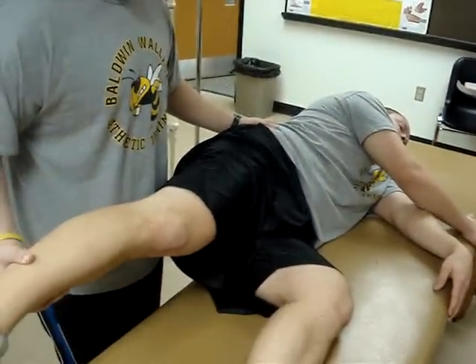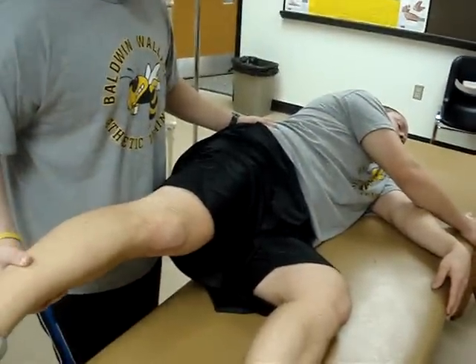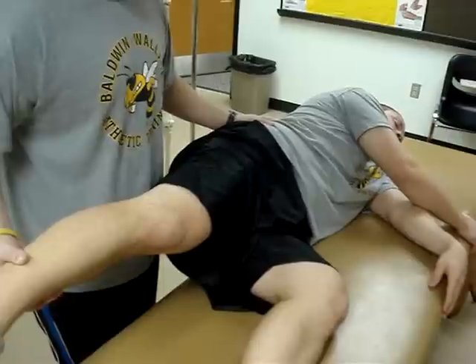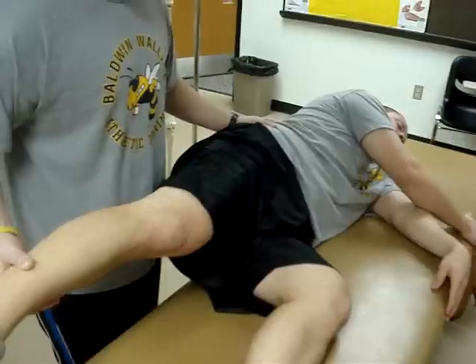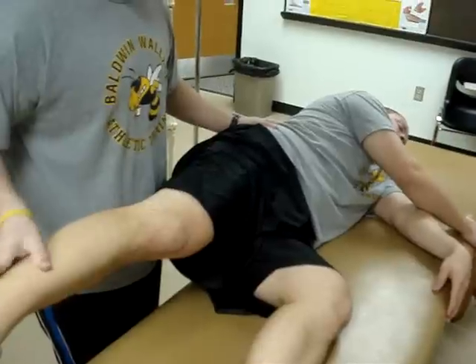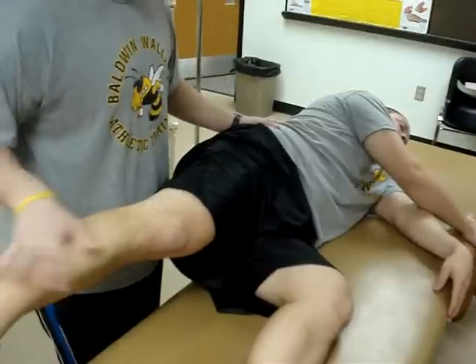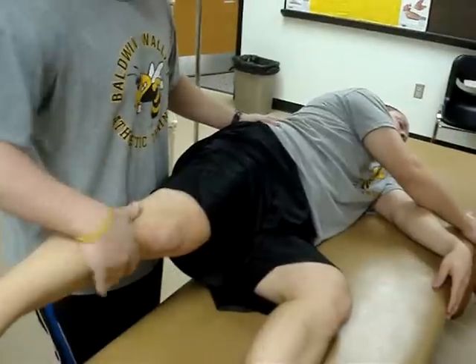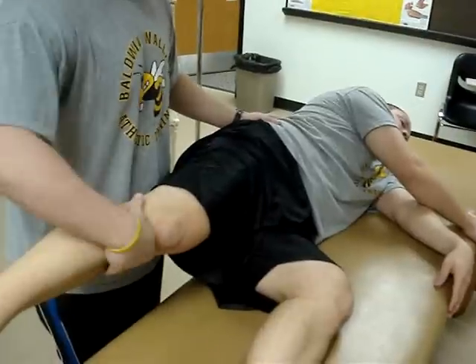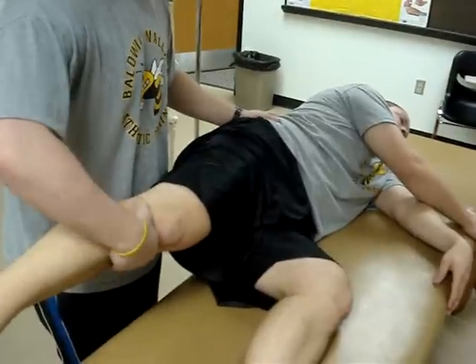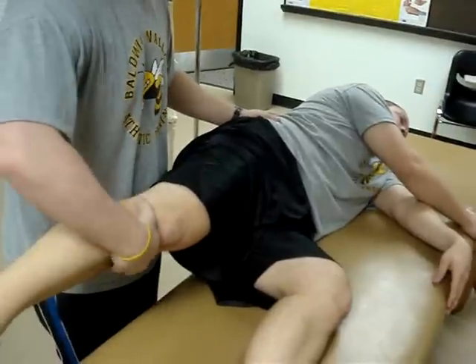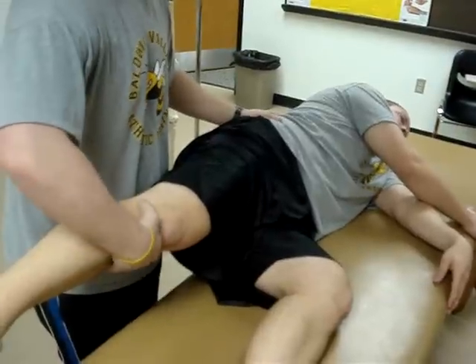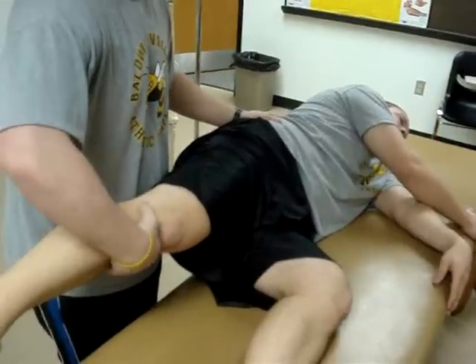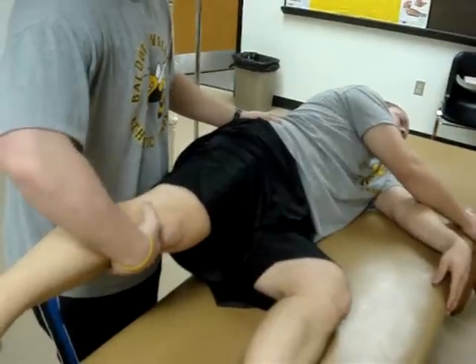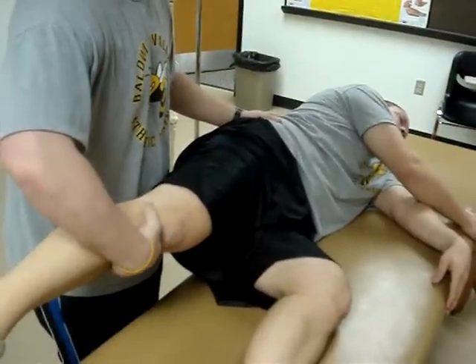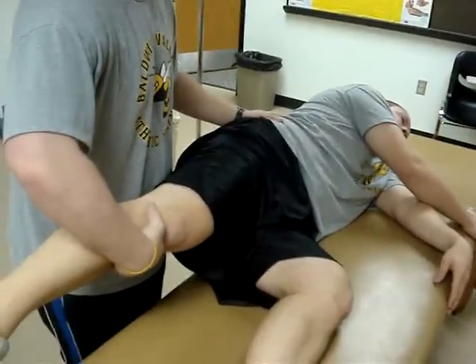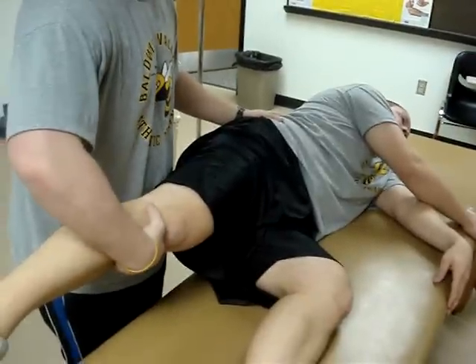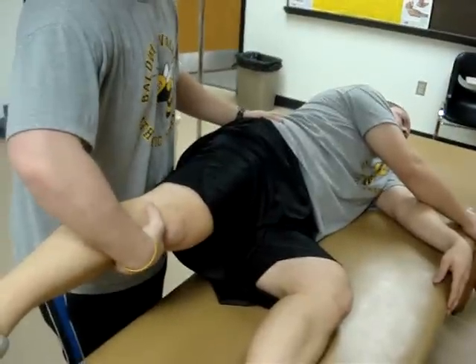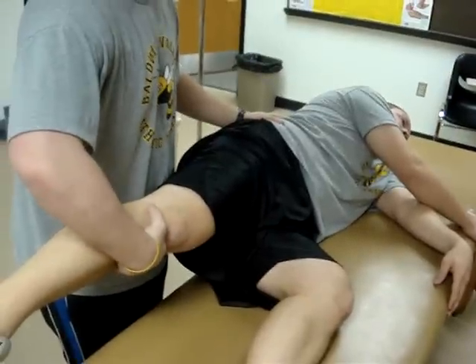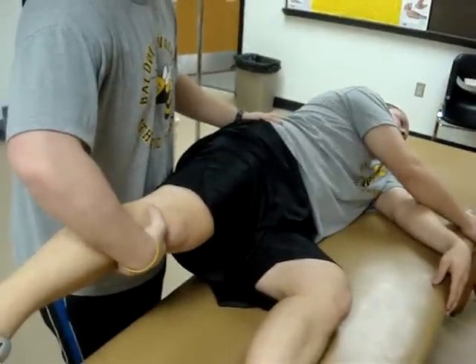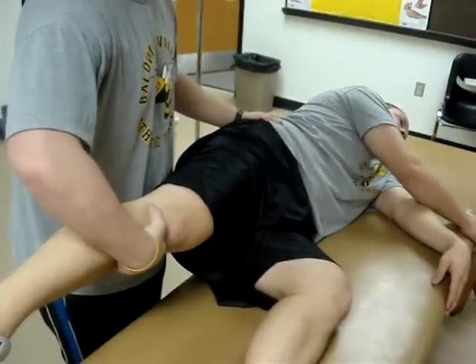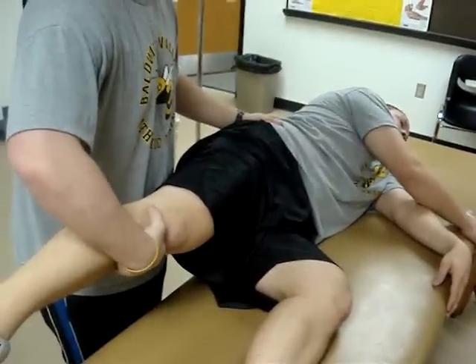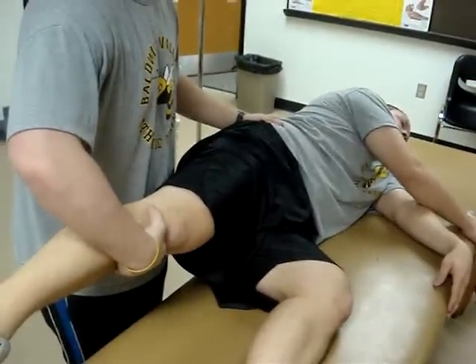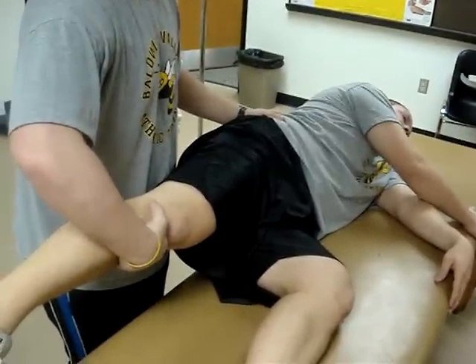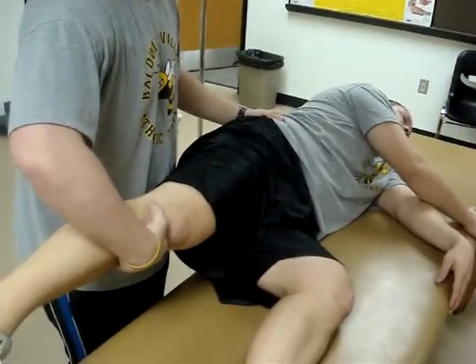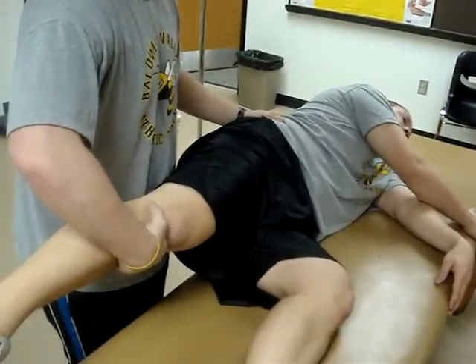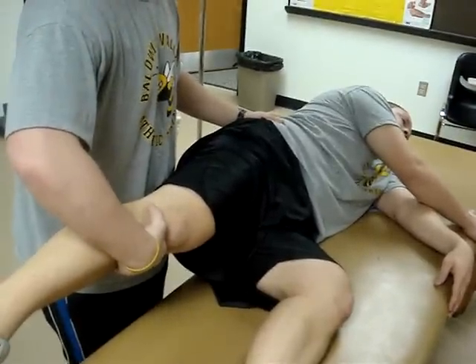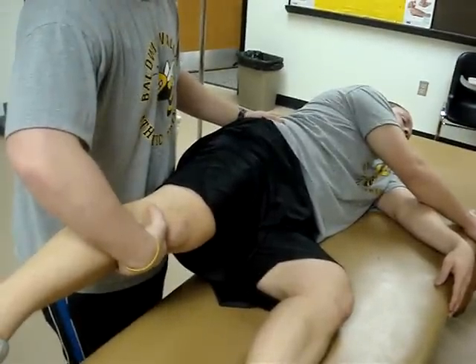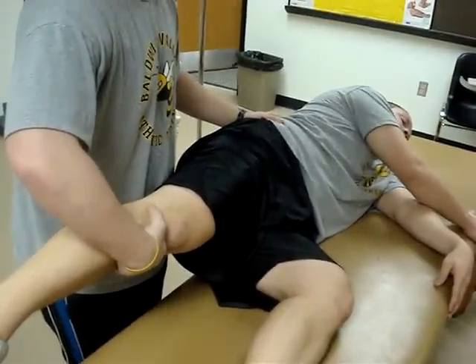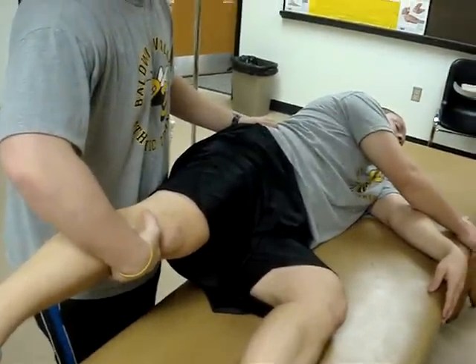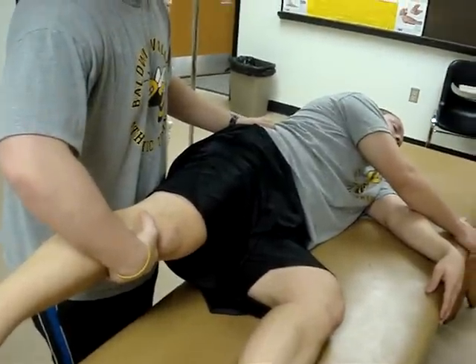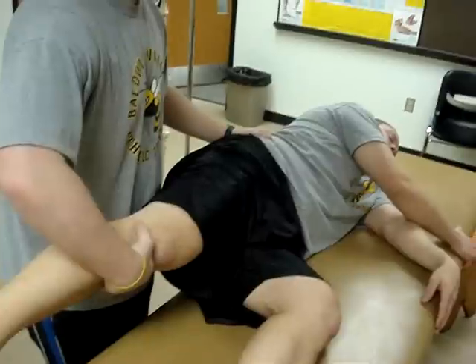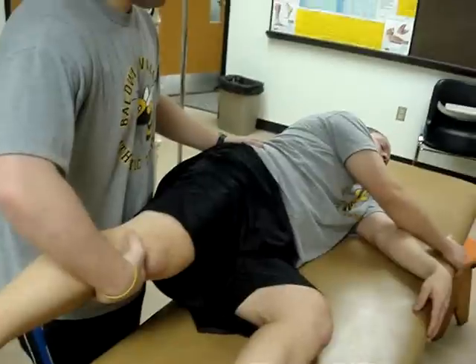Tester stands behind the athlete, places one hand under the knee and the other hand over the lateral aspect of the pelvis.